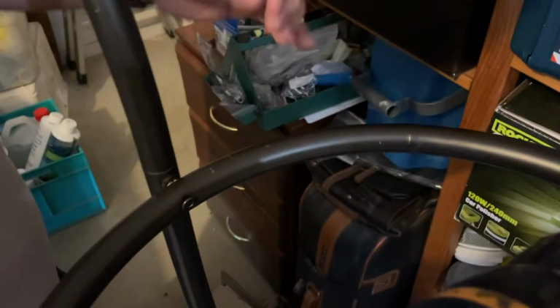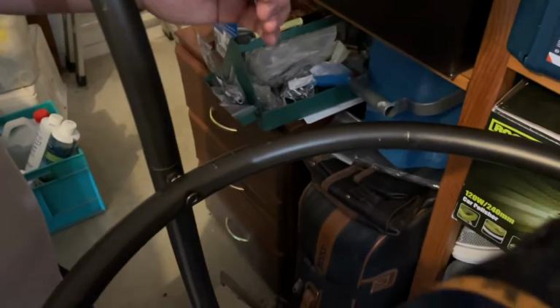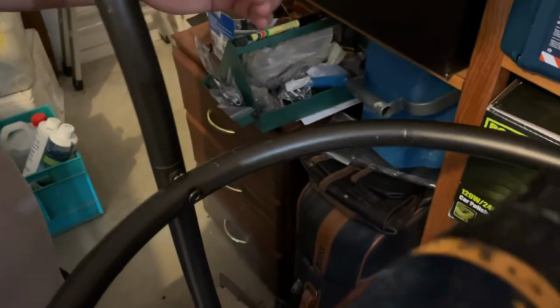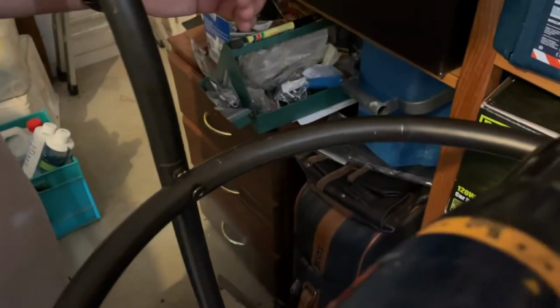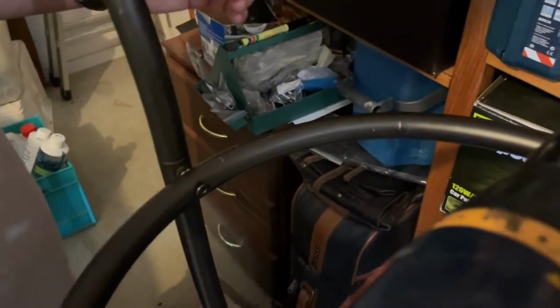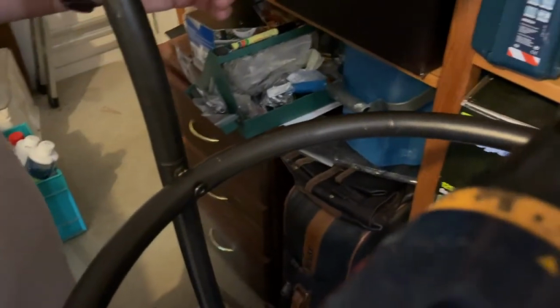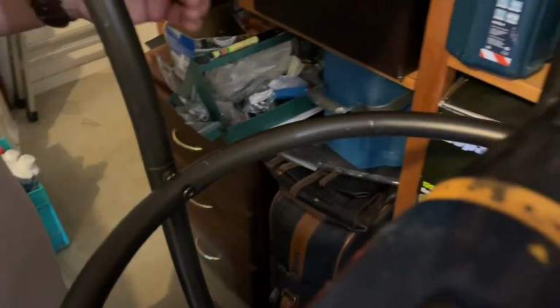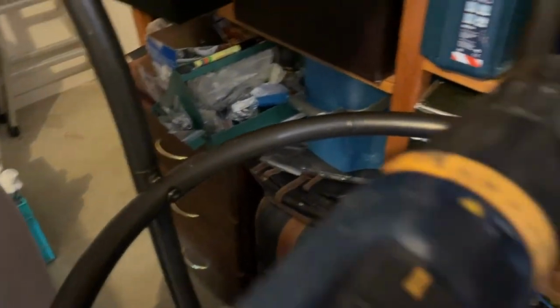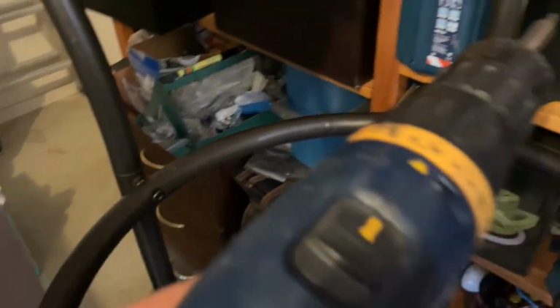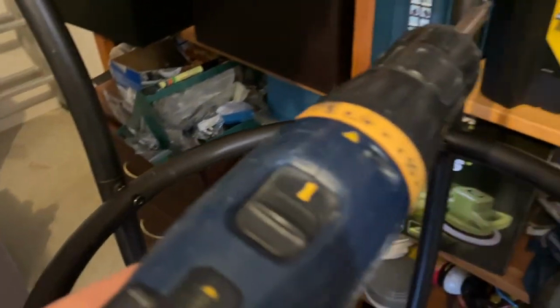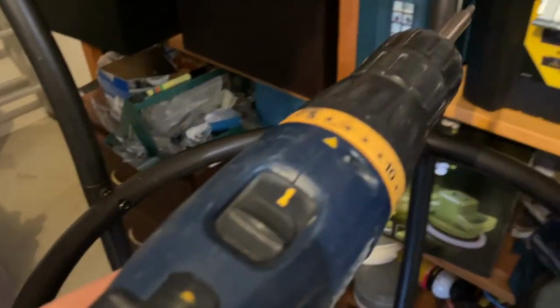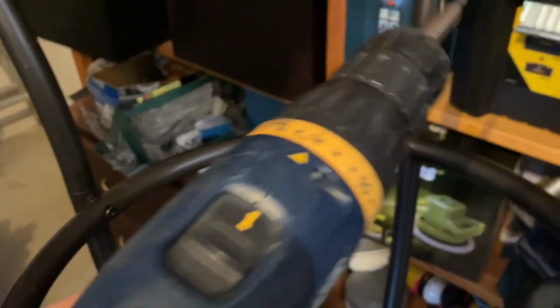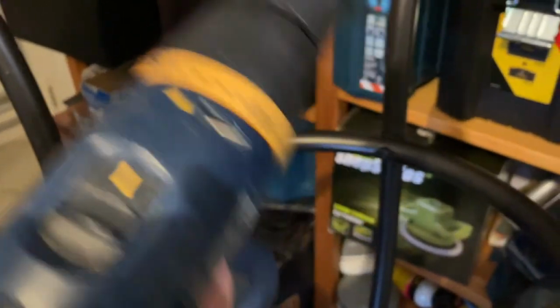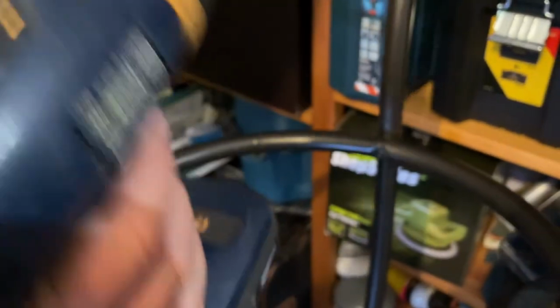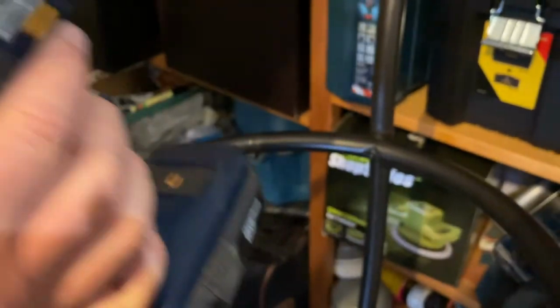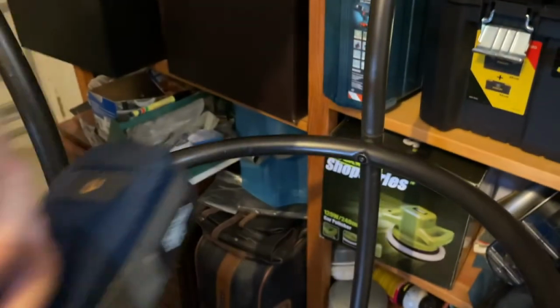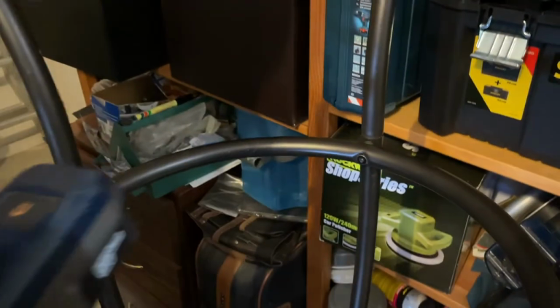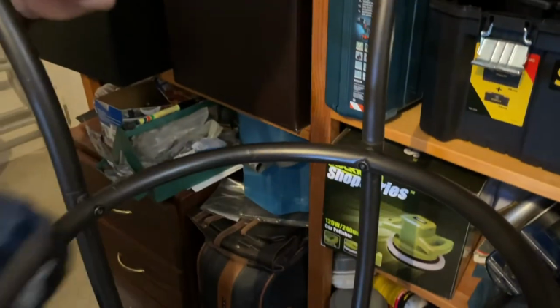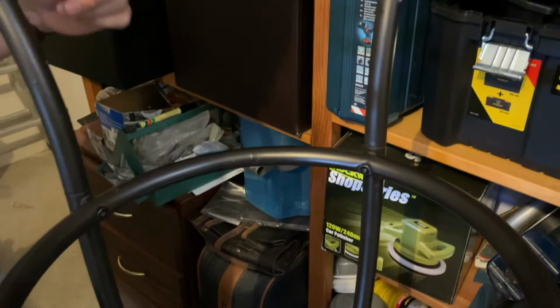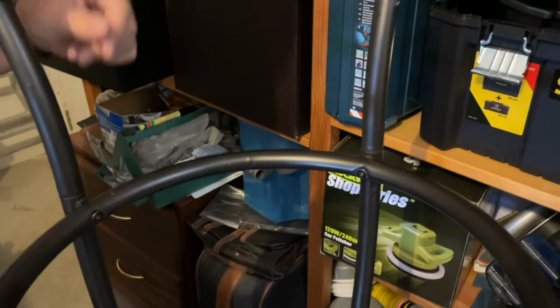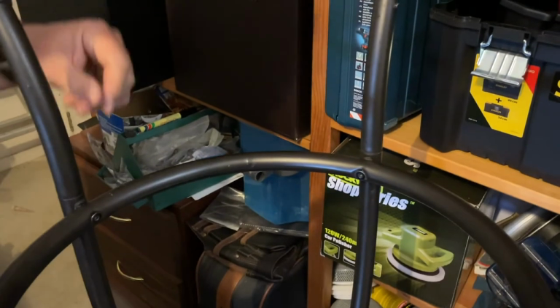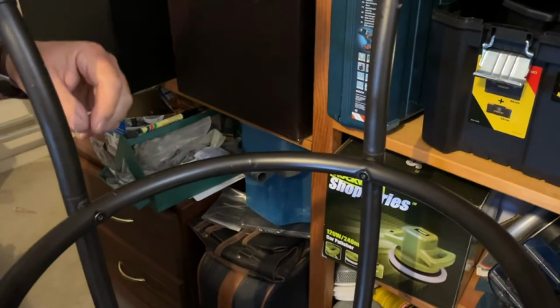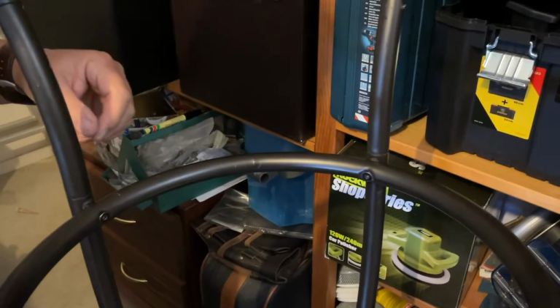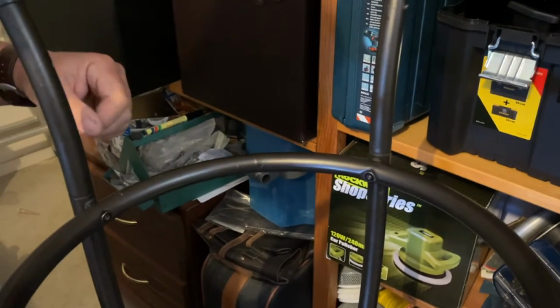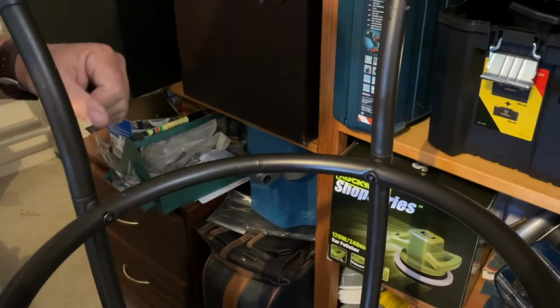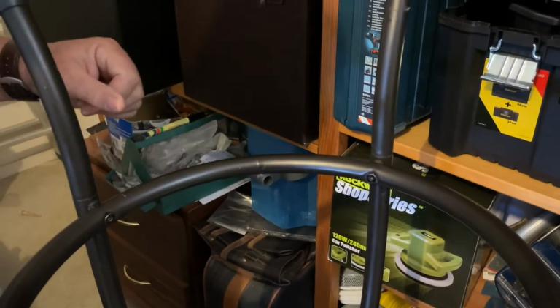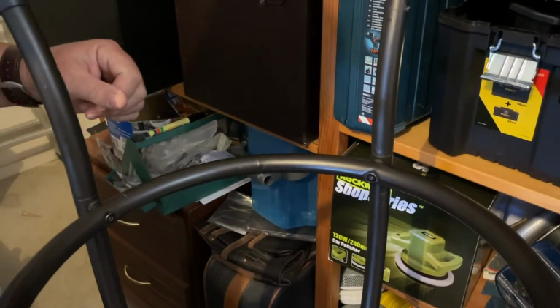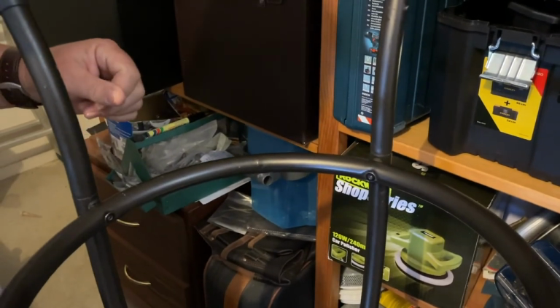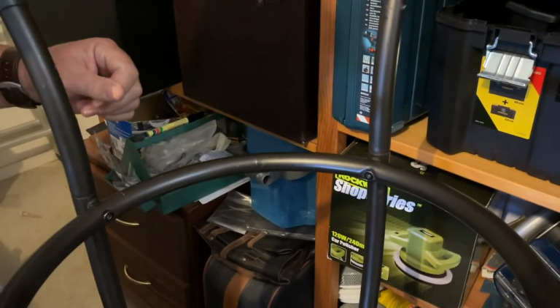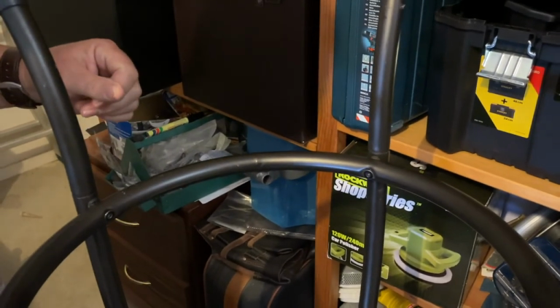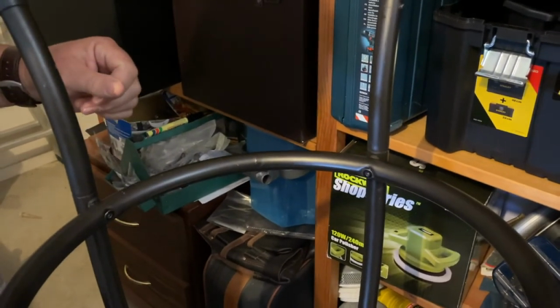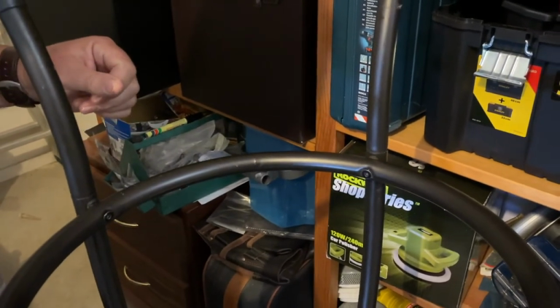I will come back in a month once this stool's had a bit of use and let you know how it's going.